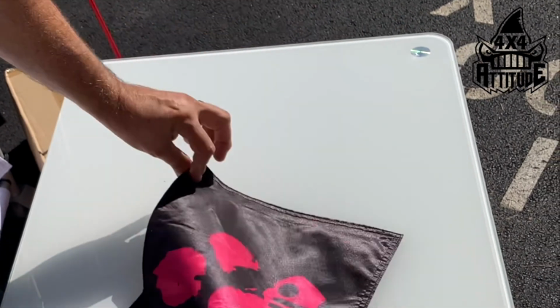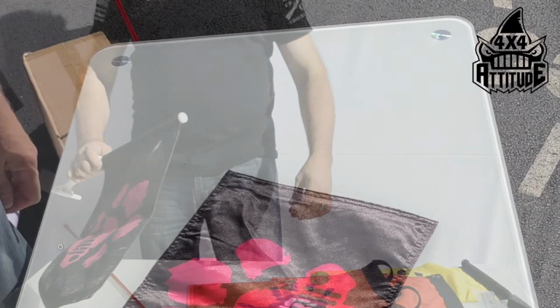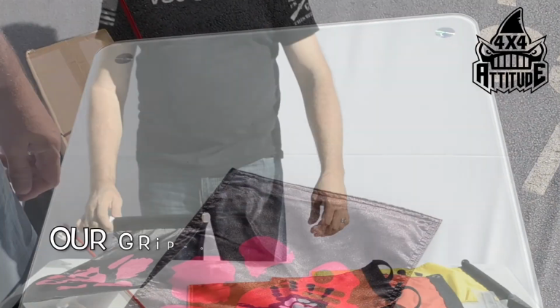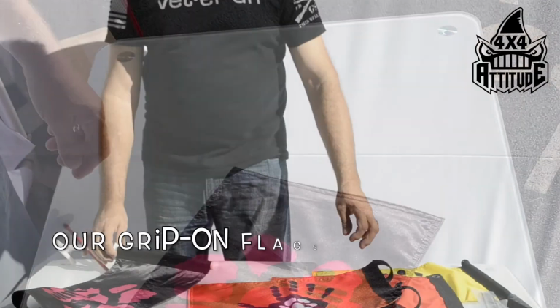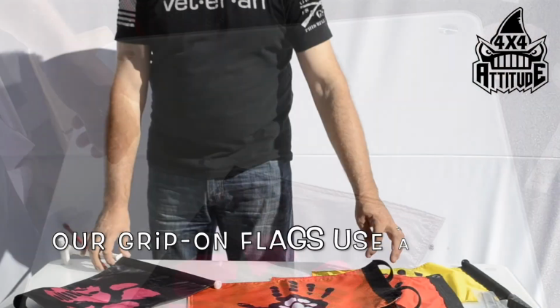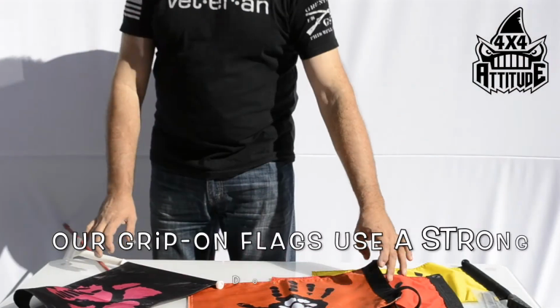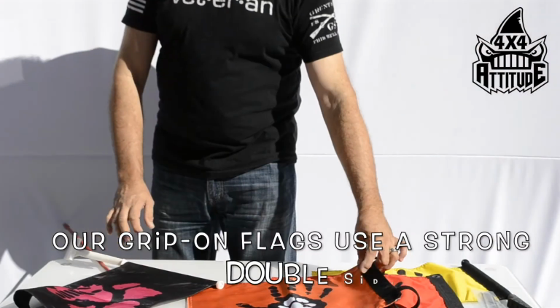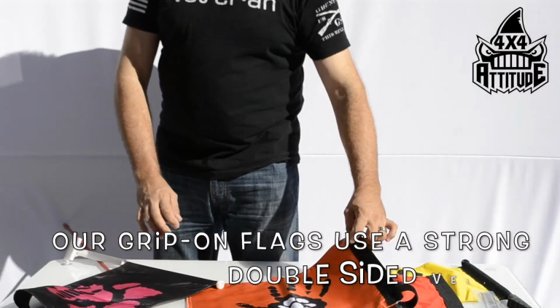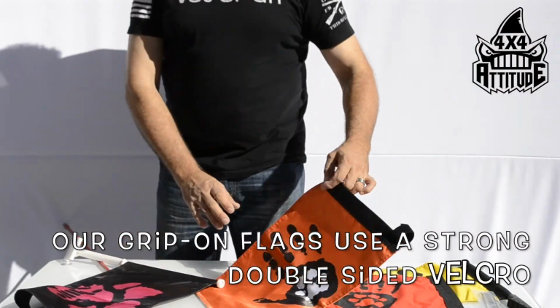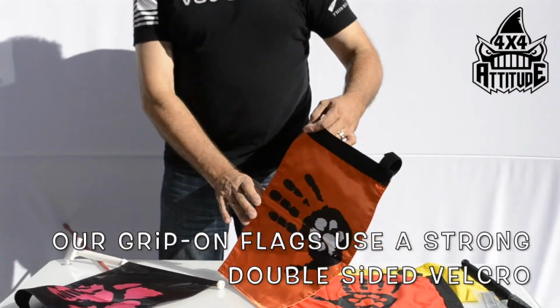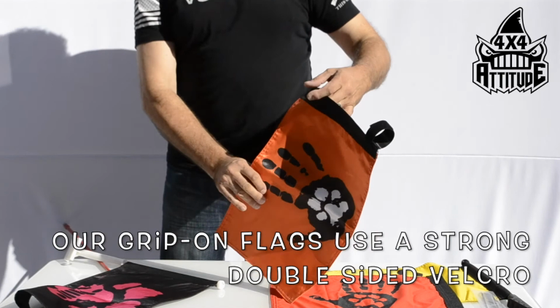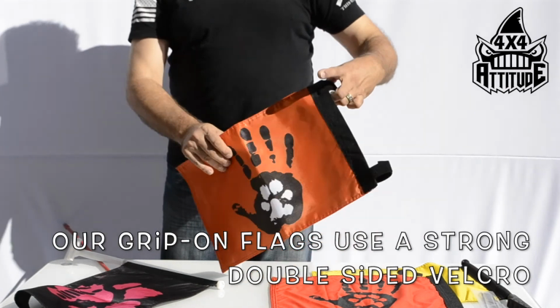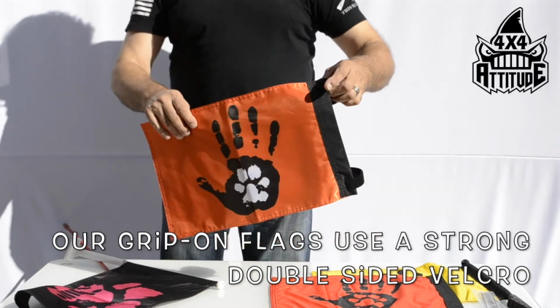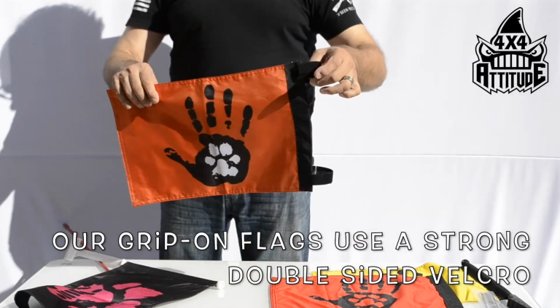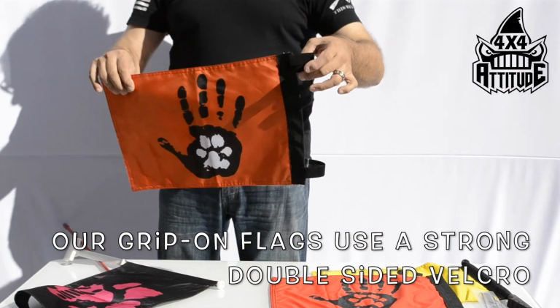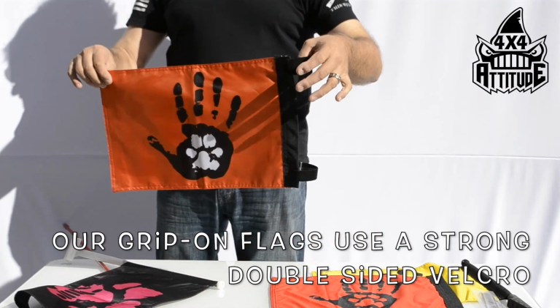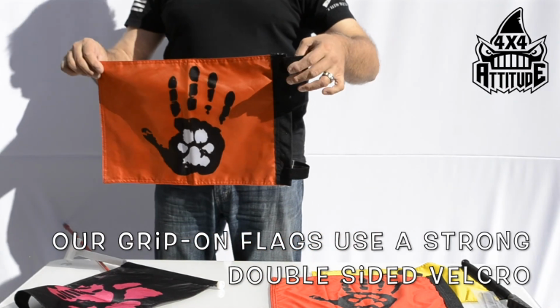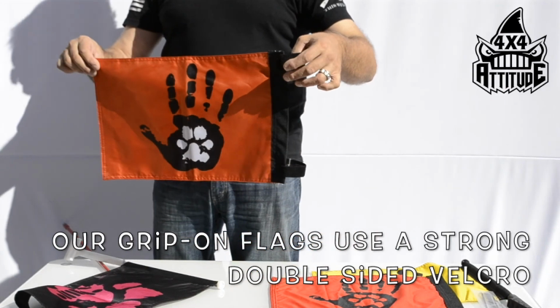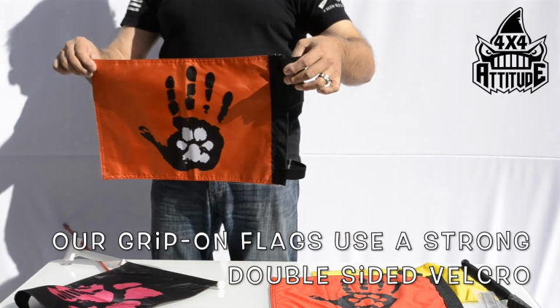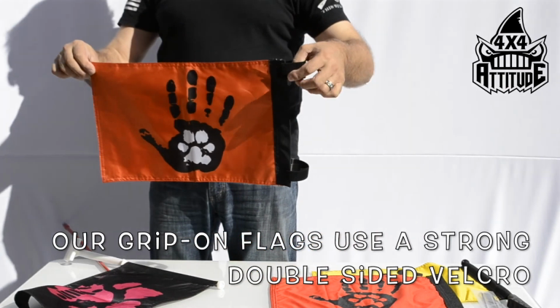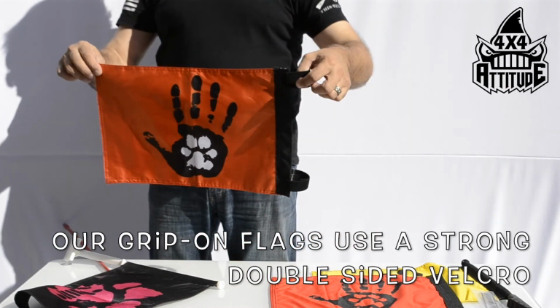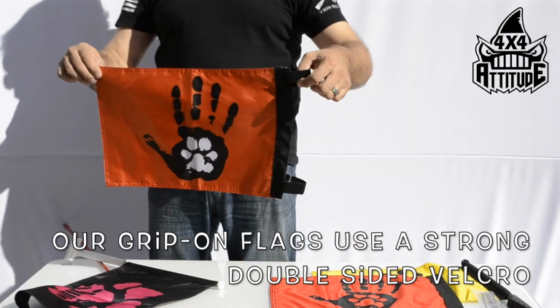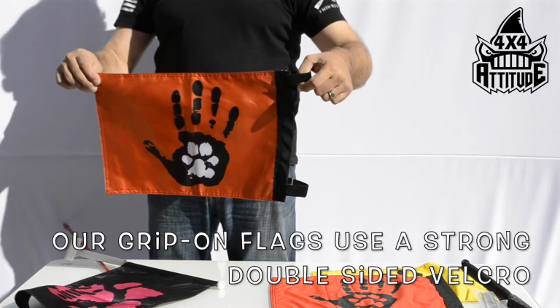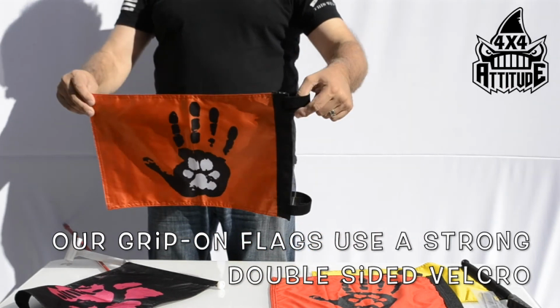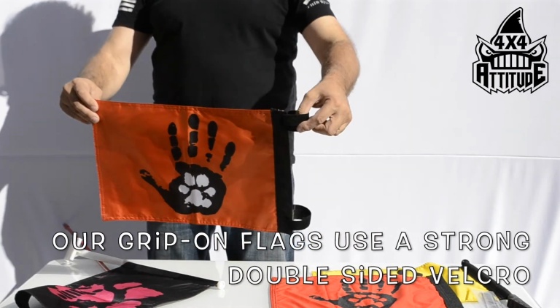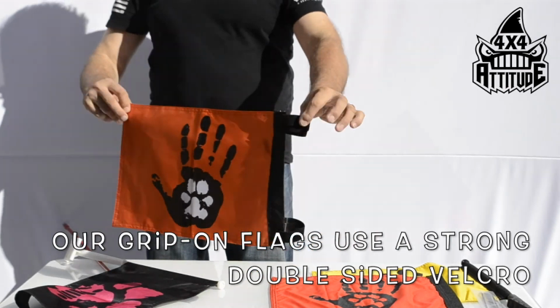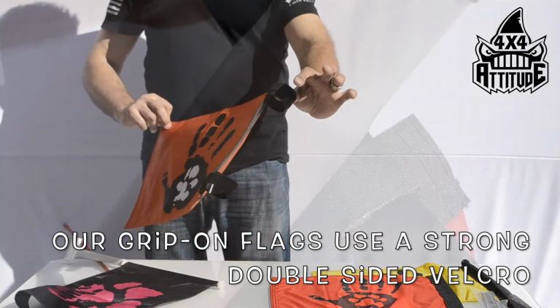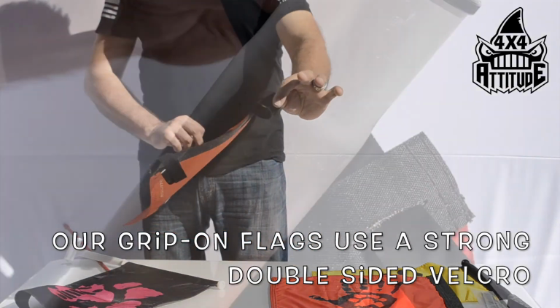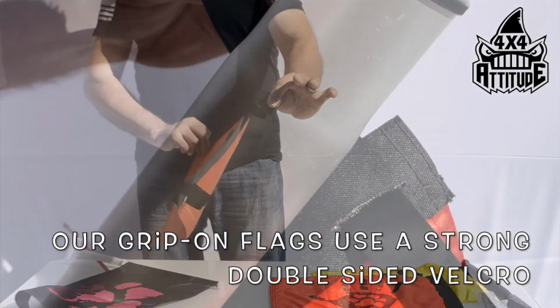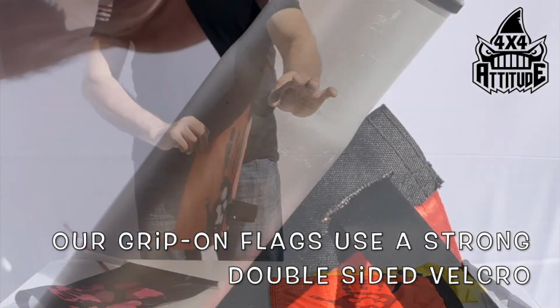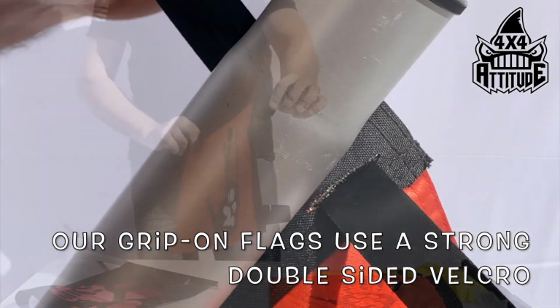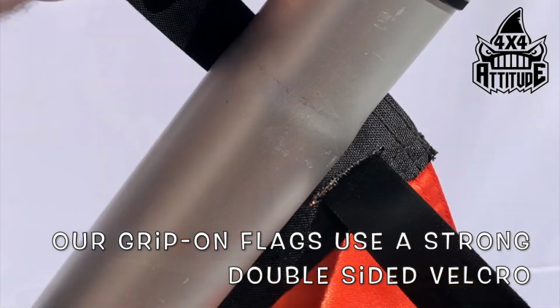Our grip-on flags use a strong double-sided velcro. Simply strap in place.